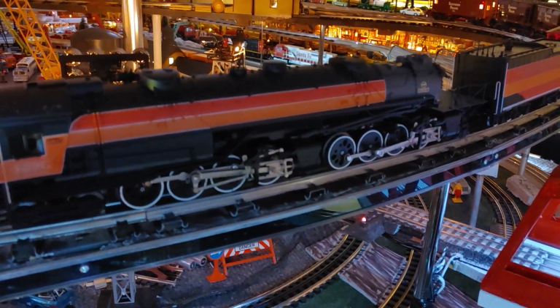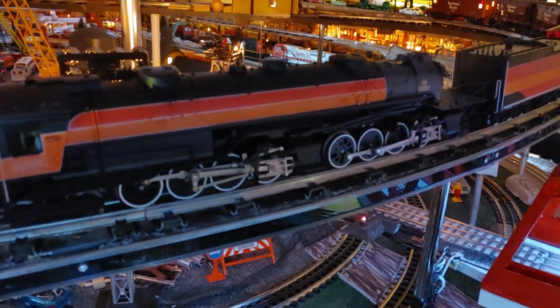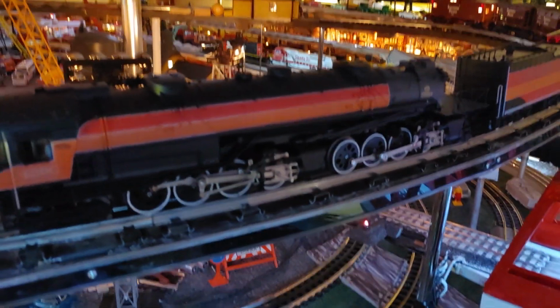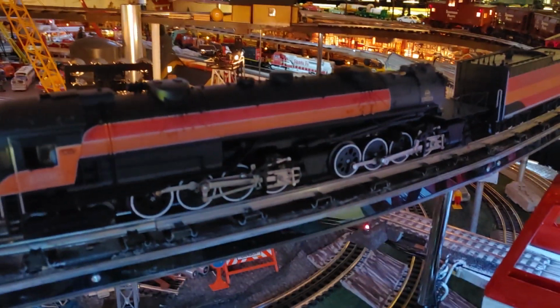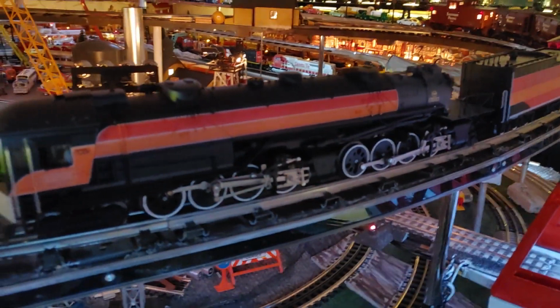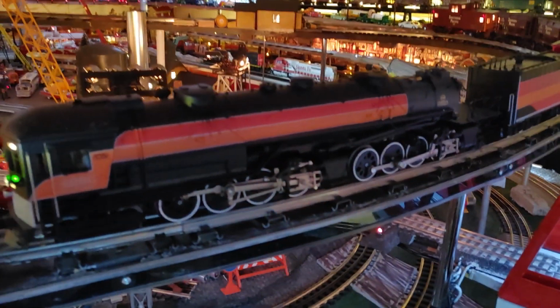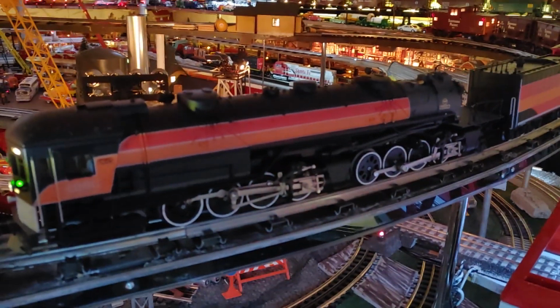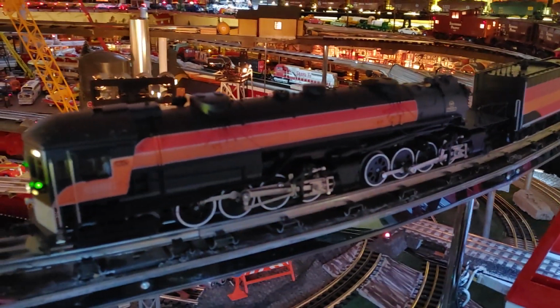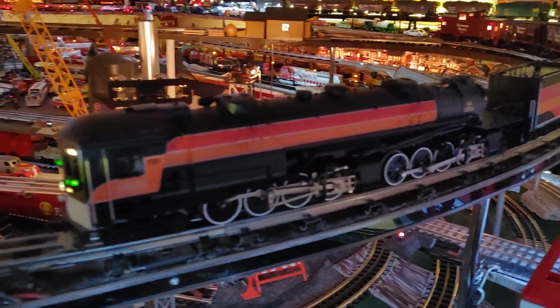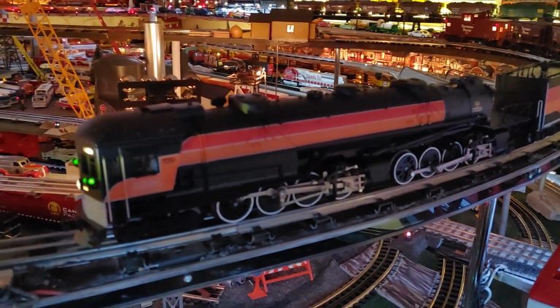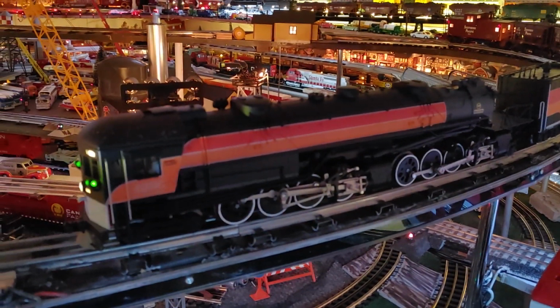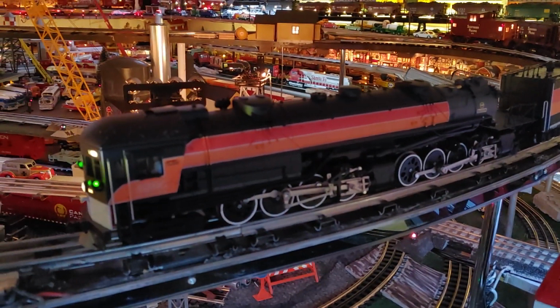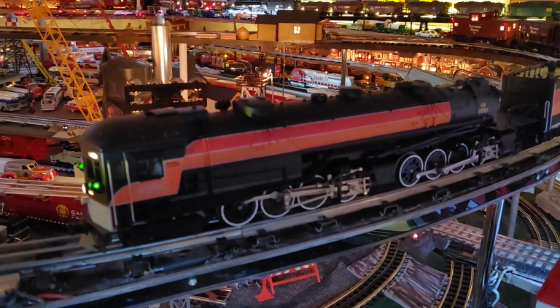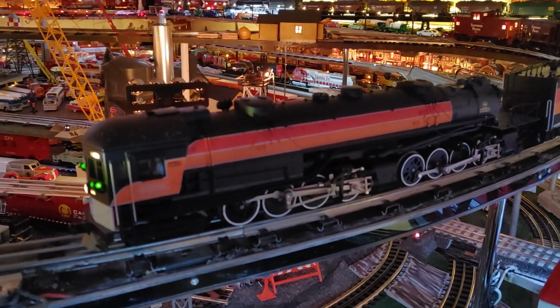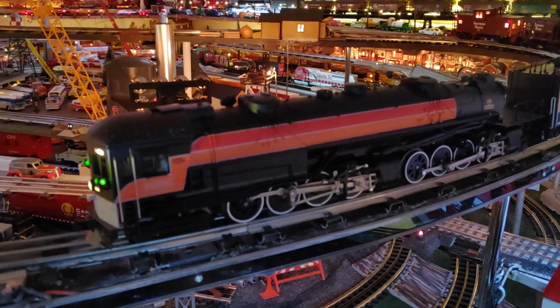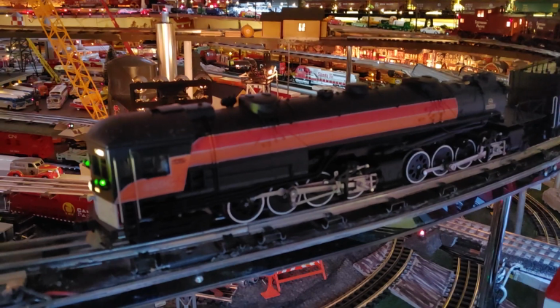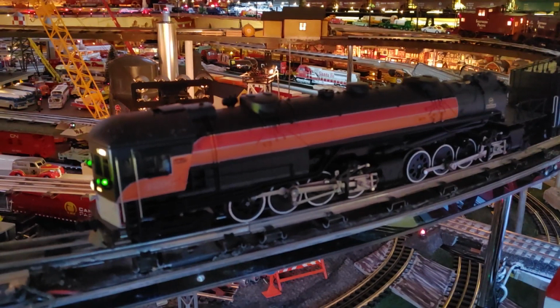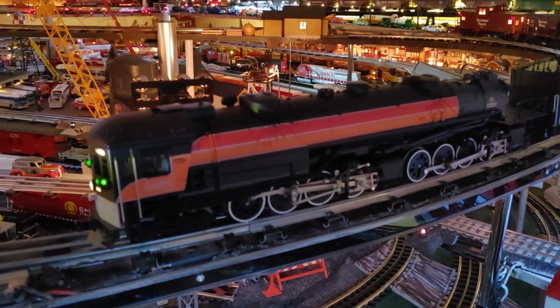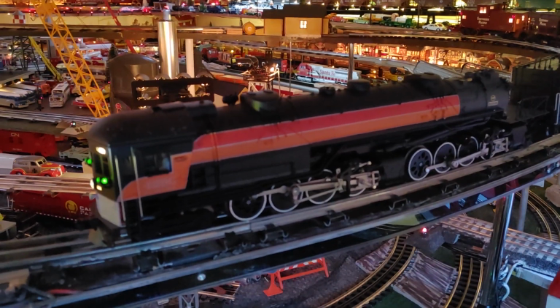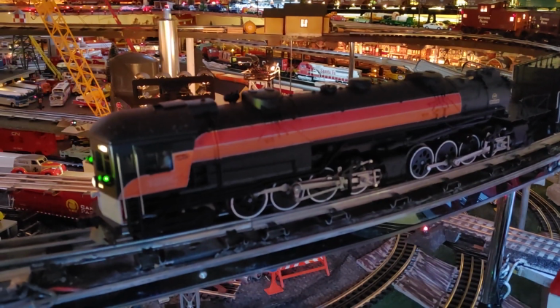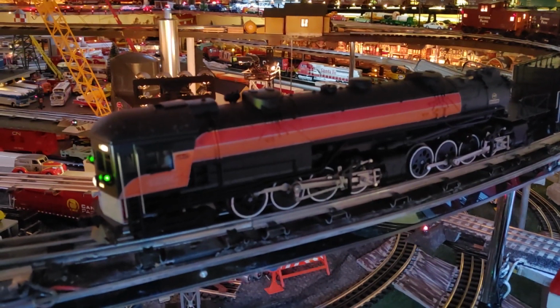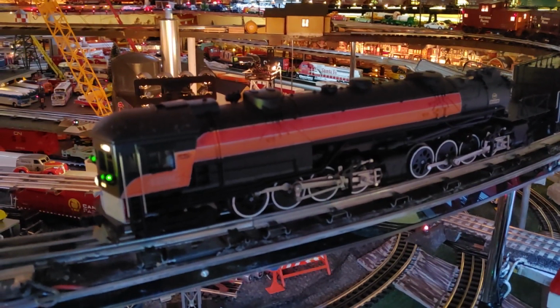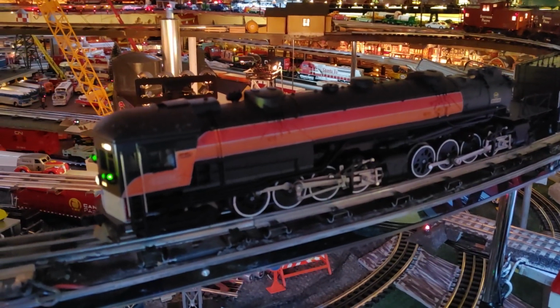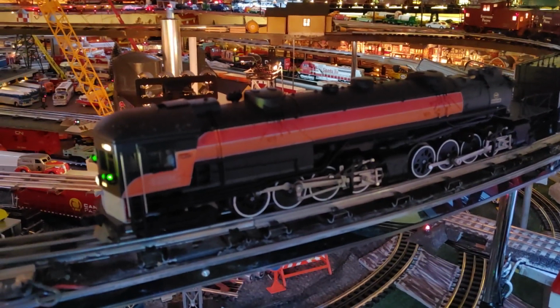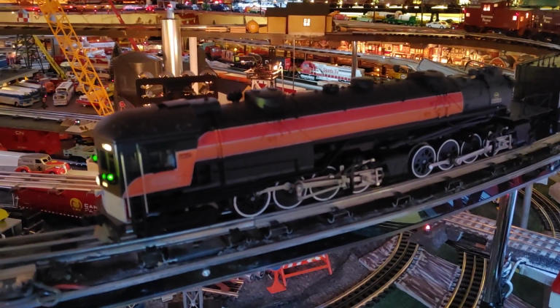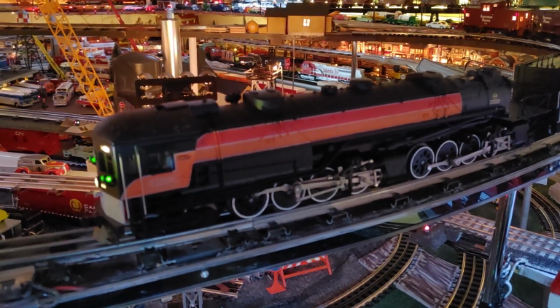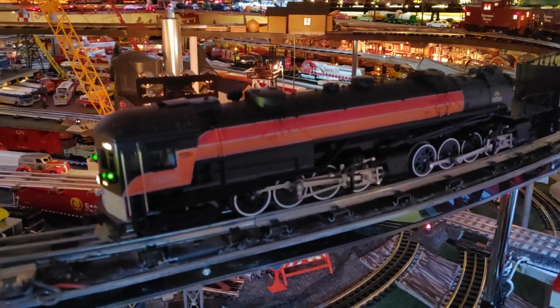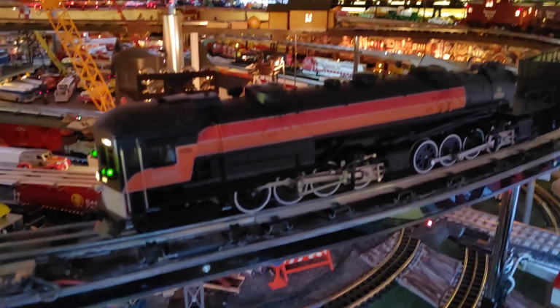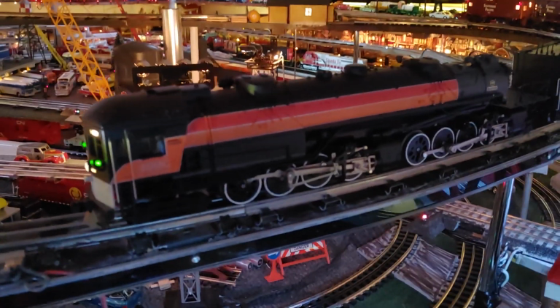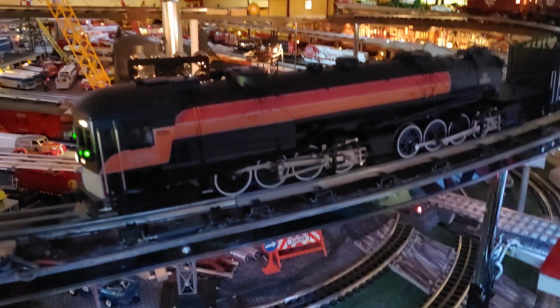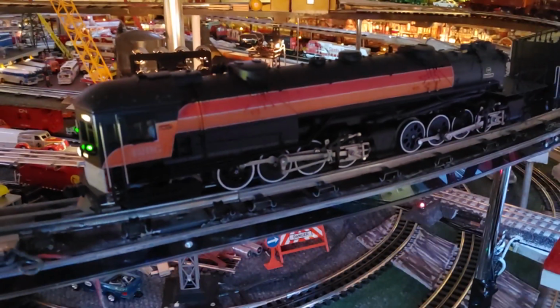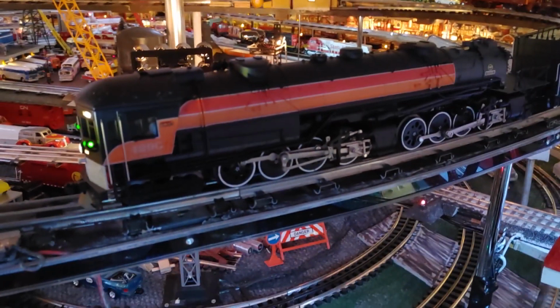Anyway, guys, thanks very much for watching today. That's my Southern Pacific little ore train running fast. Take care. Bye.